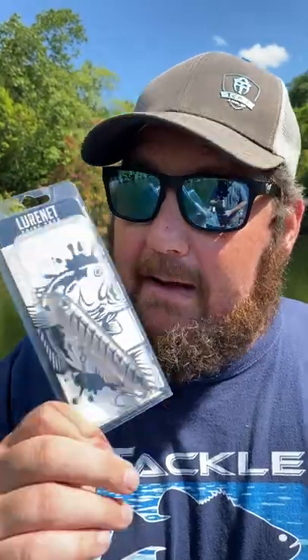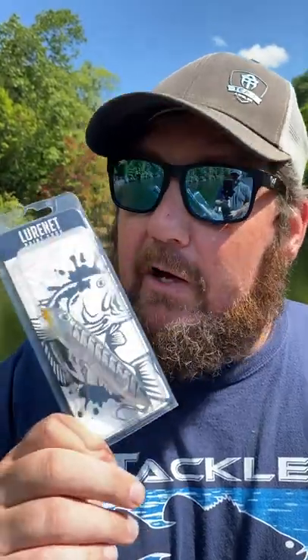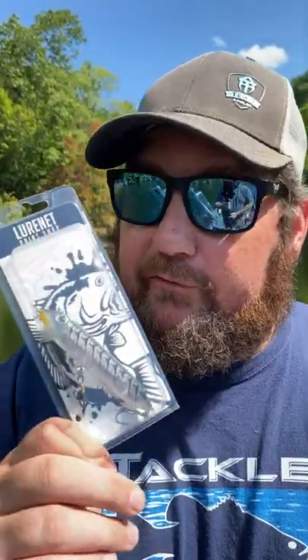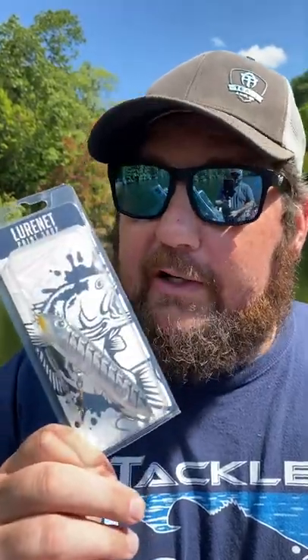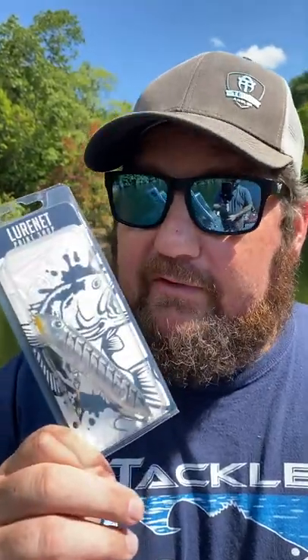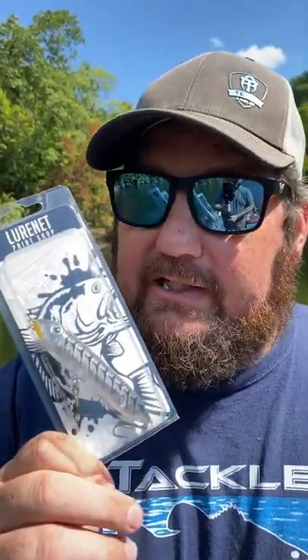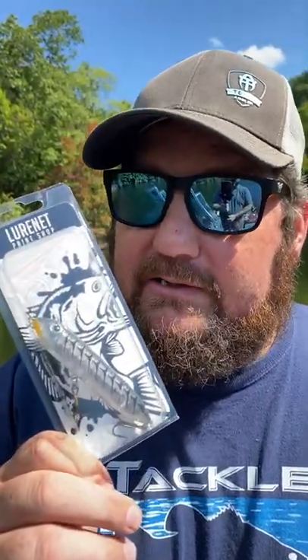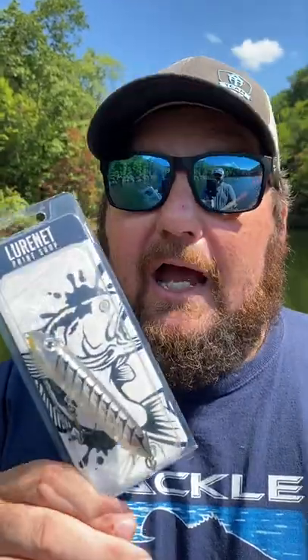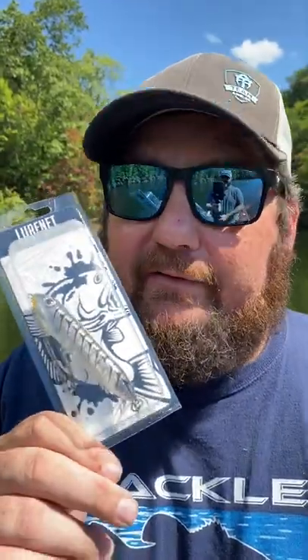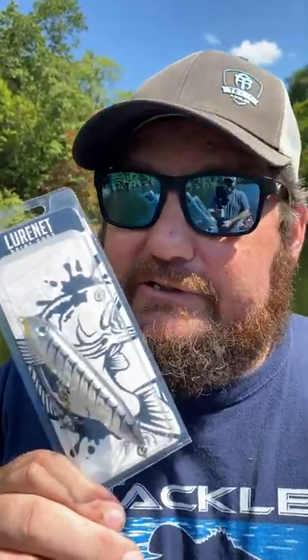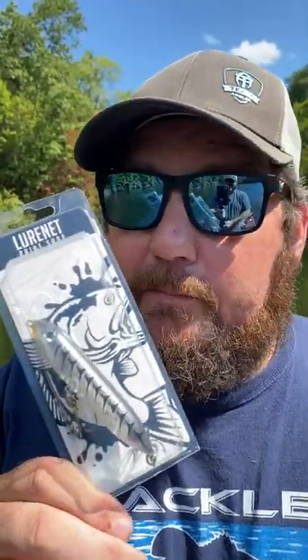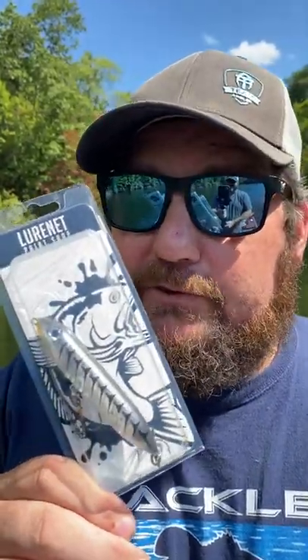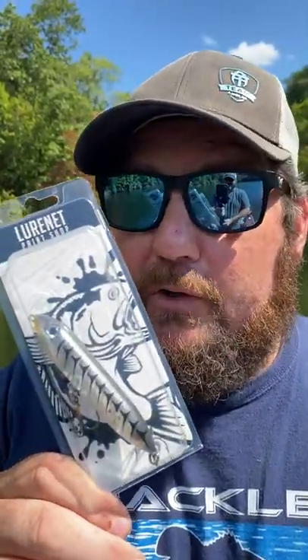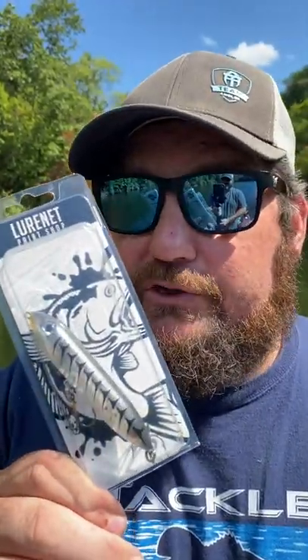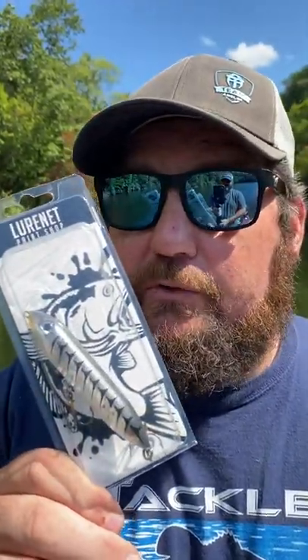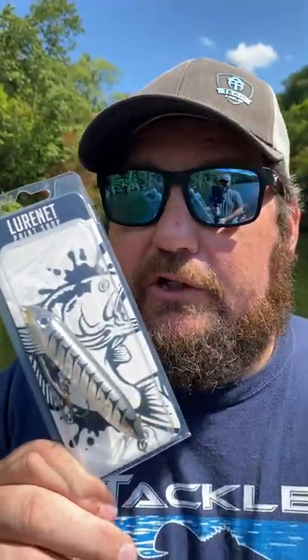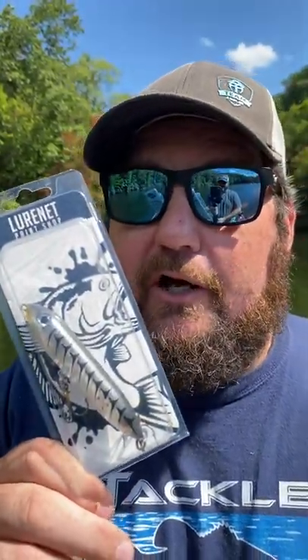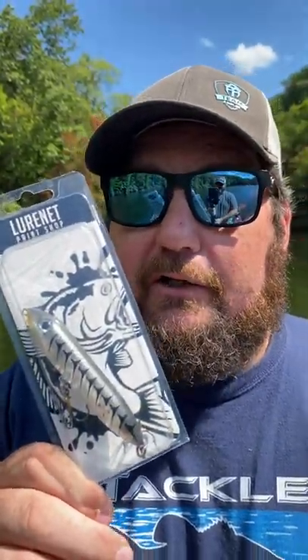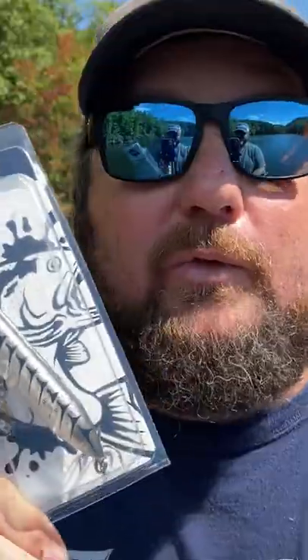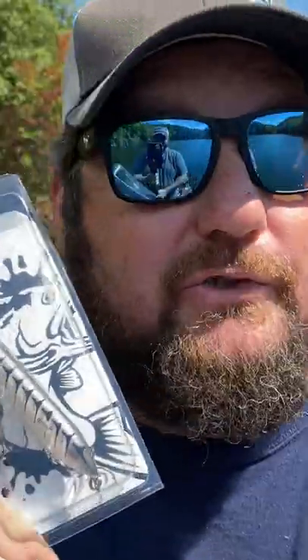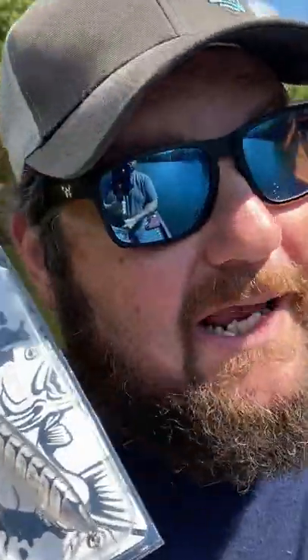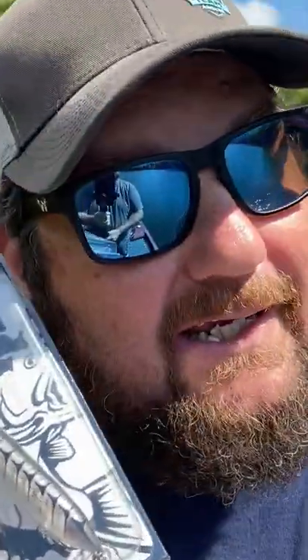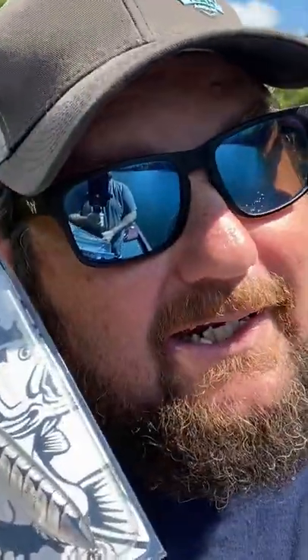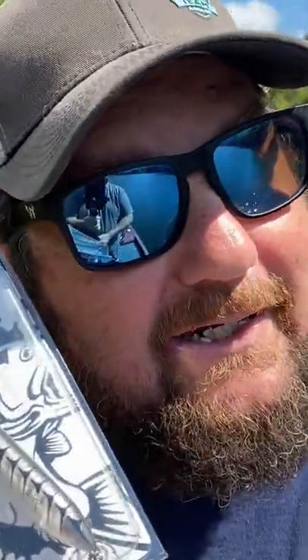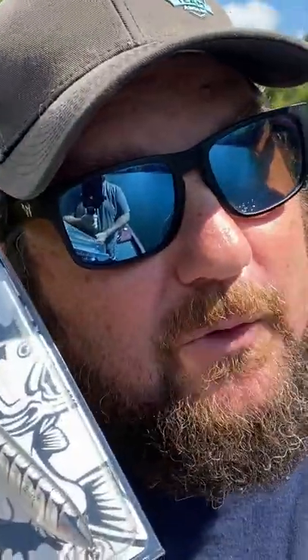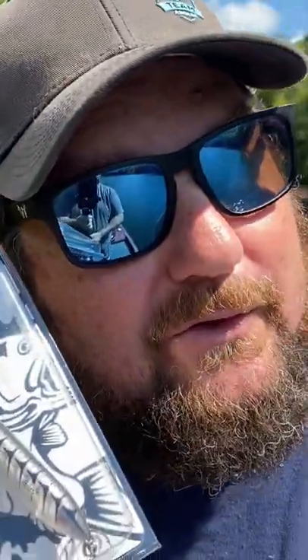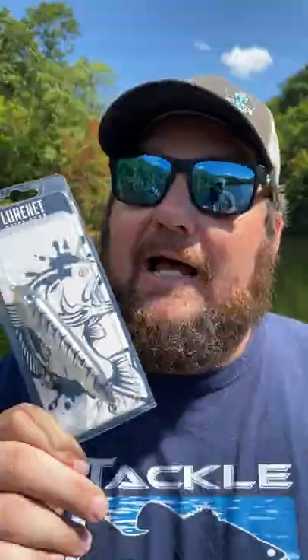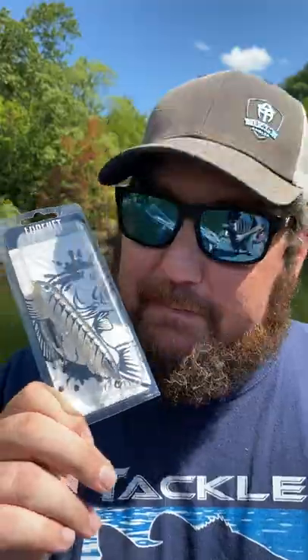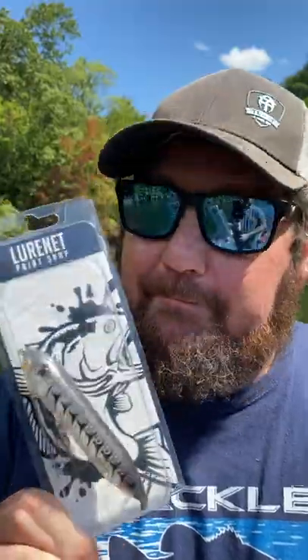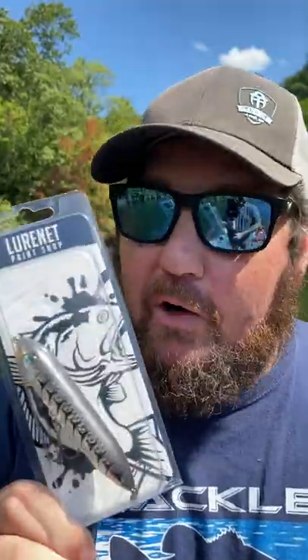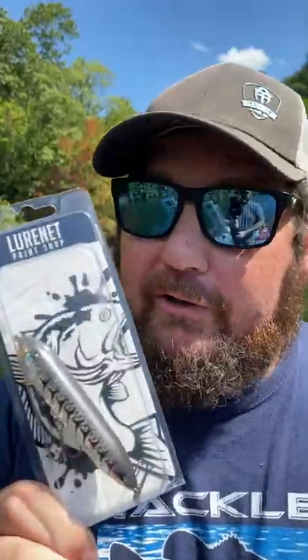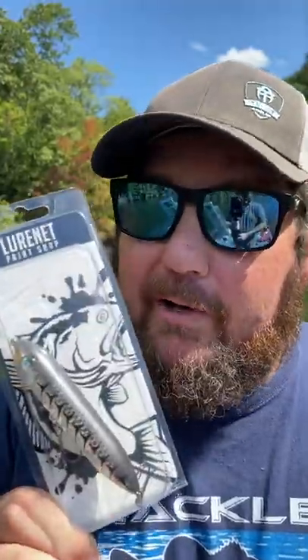I bought three of these. And this Super Spook Junior color, which you can't get anymore, has been burning them up.